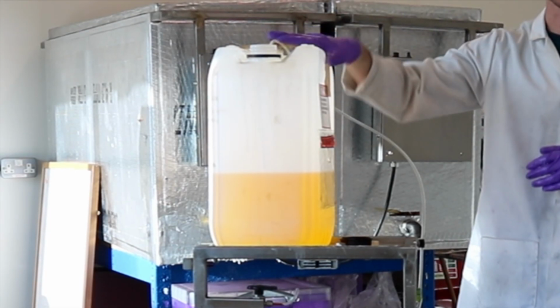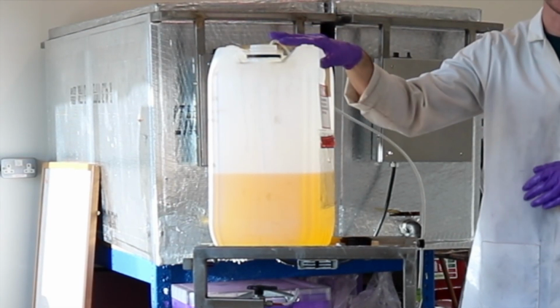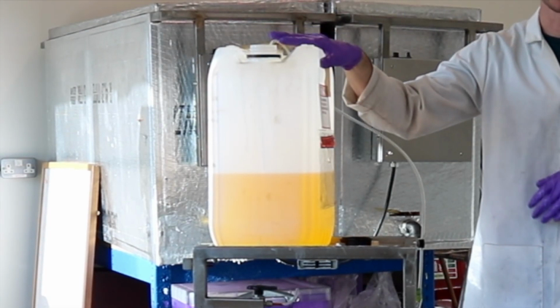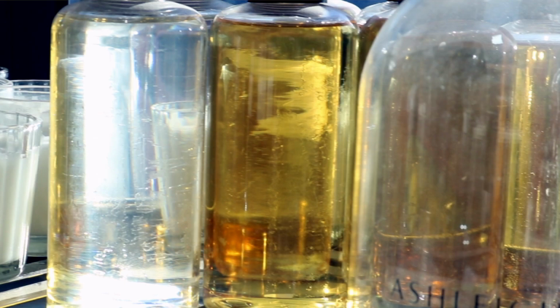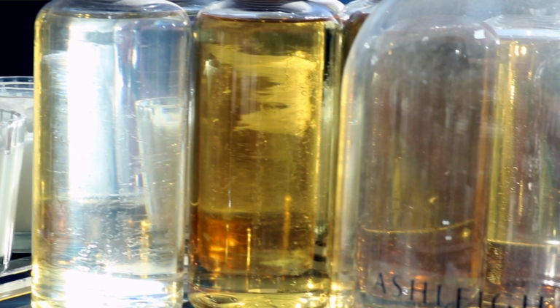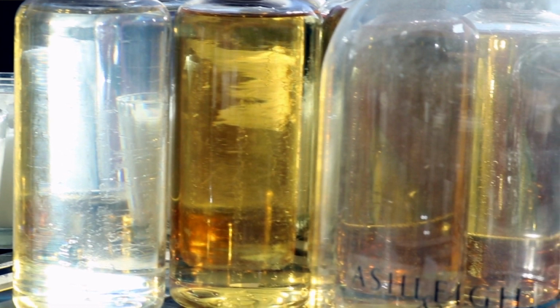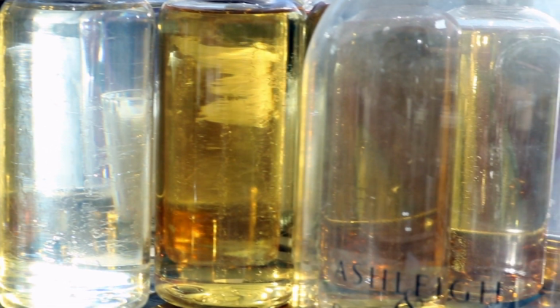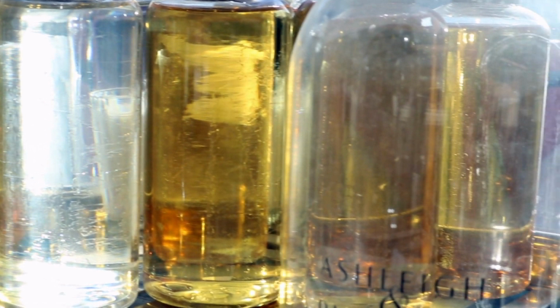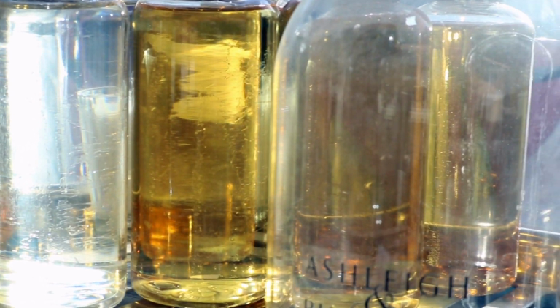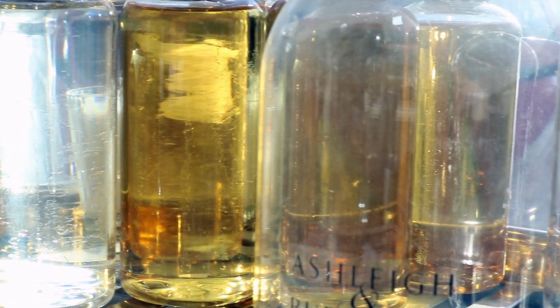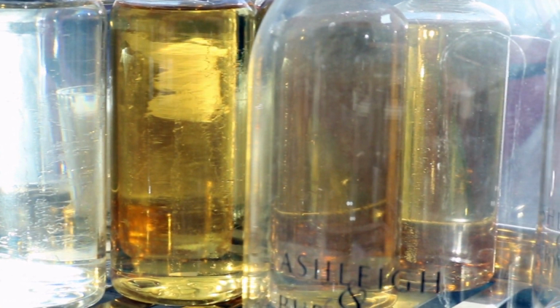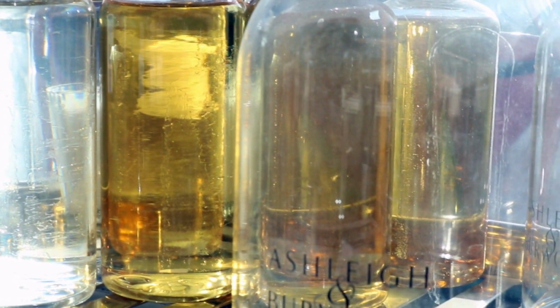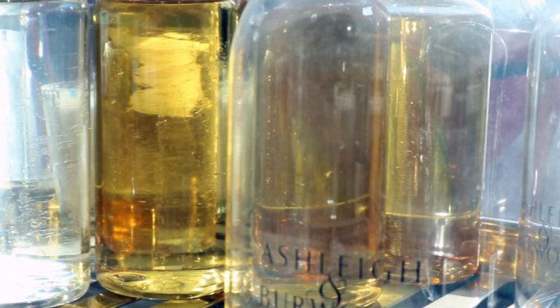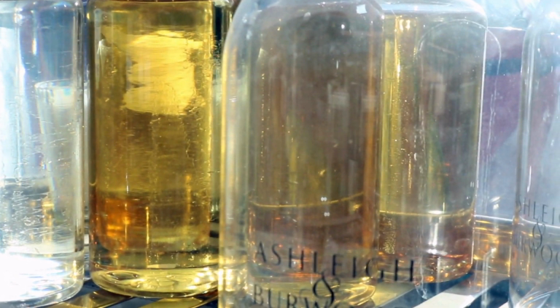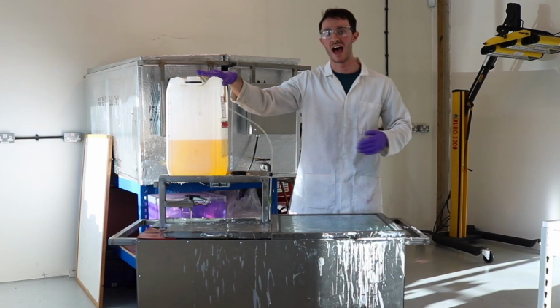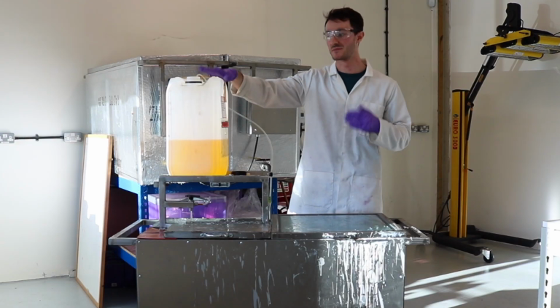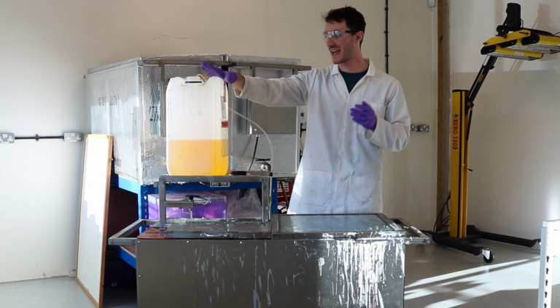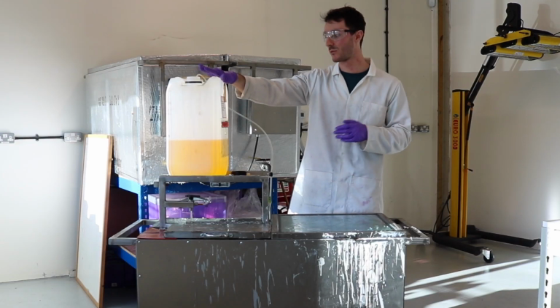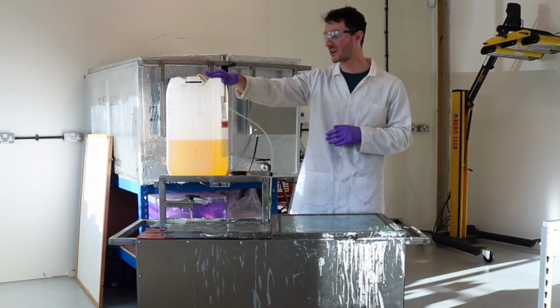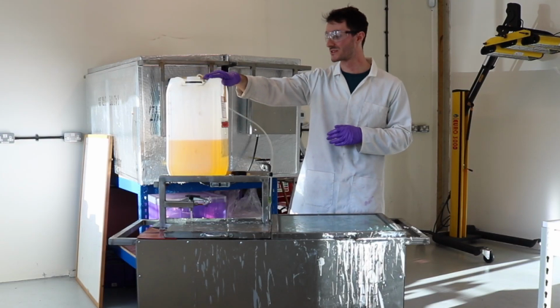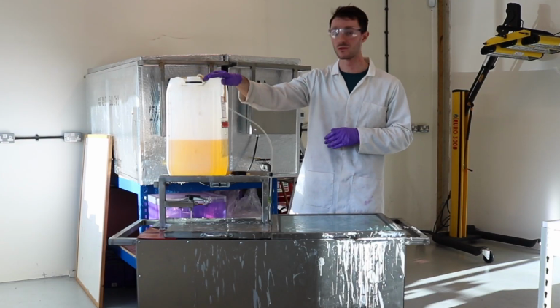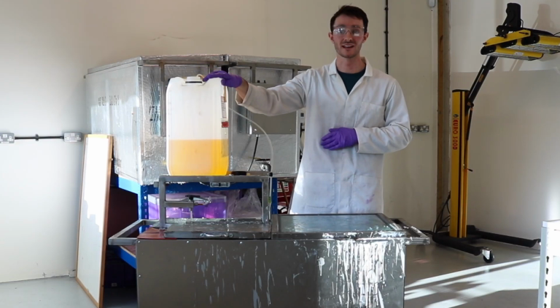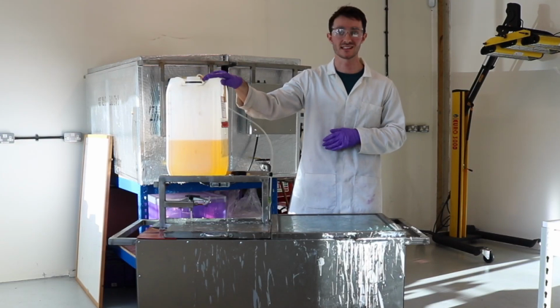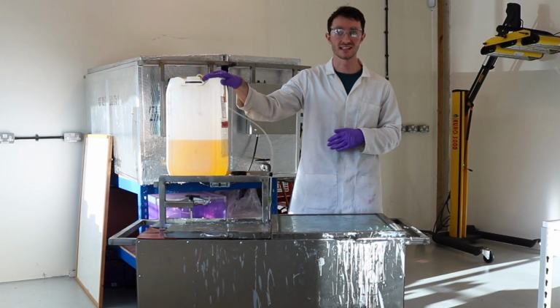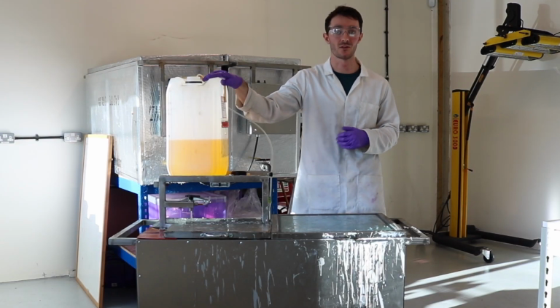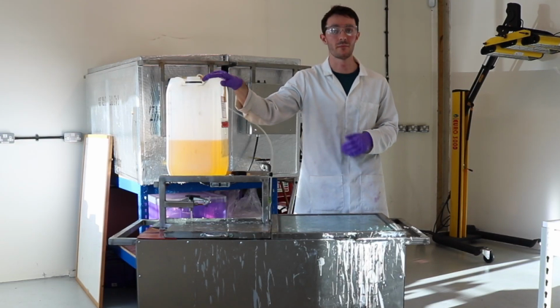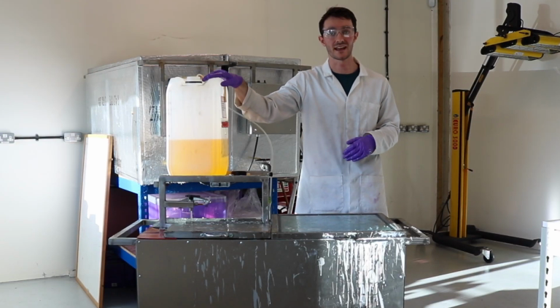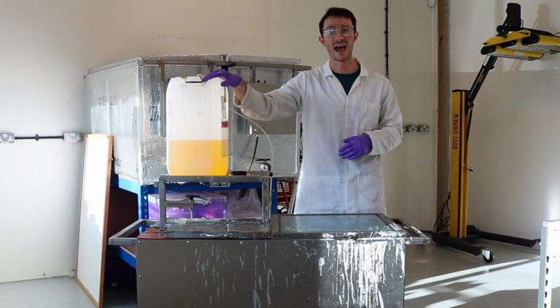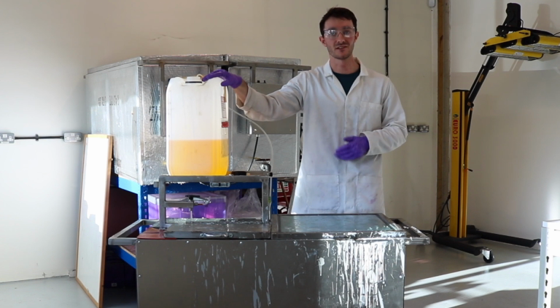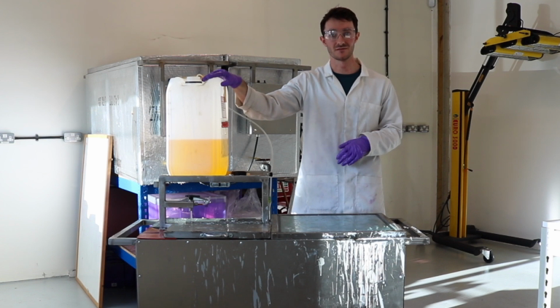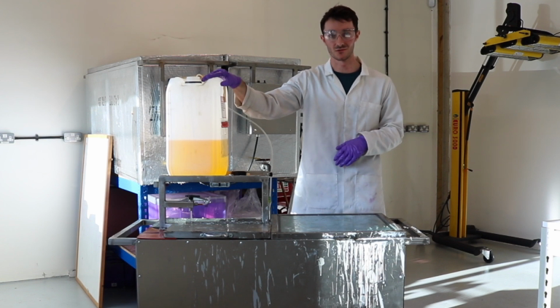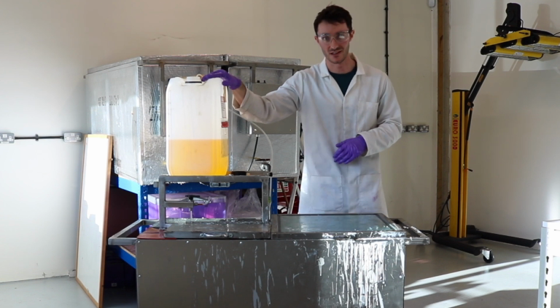We have thousands of fragrances here at Ashley & Burwood, and today we are using Plum & Cassis for our pink Heritage vessel range.